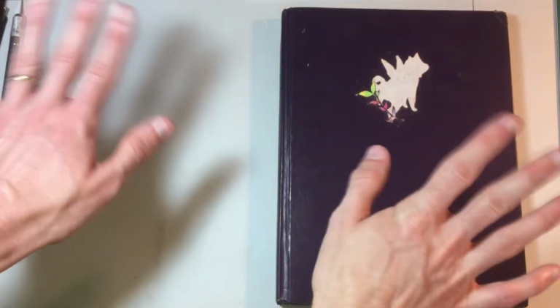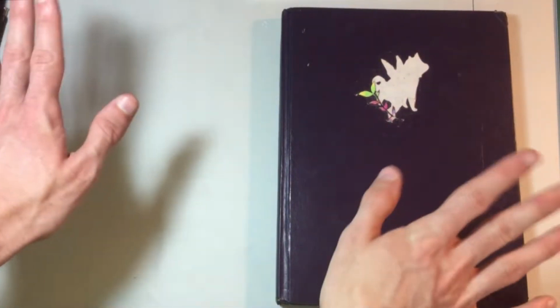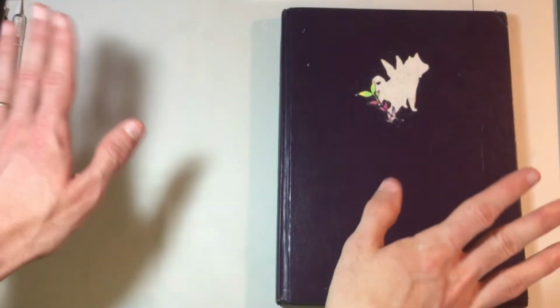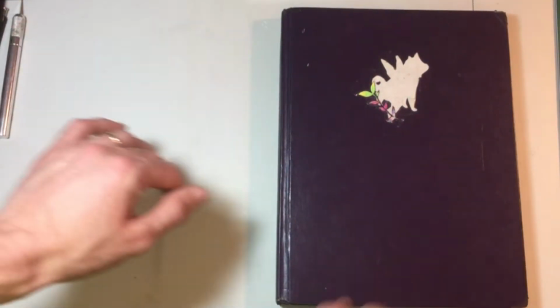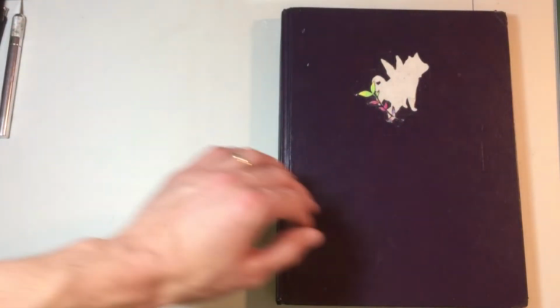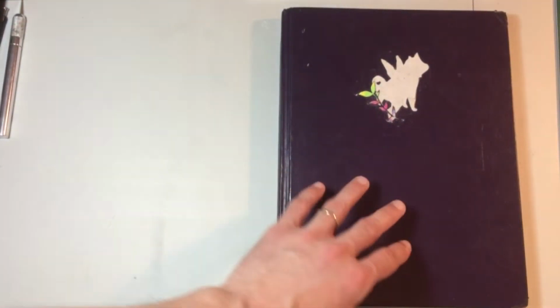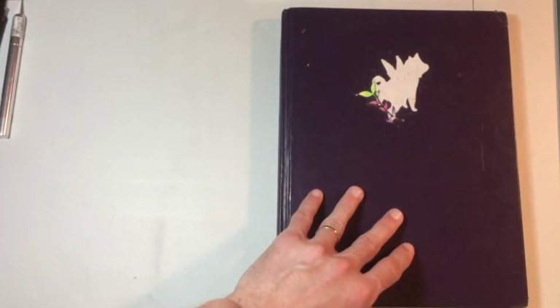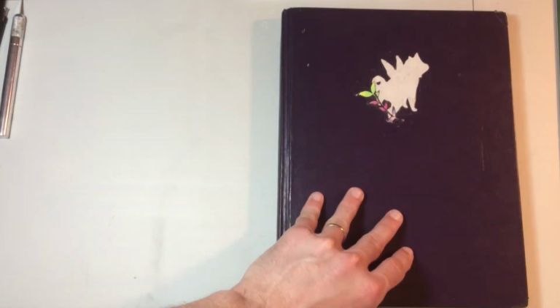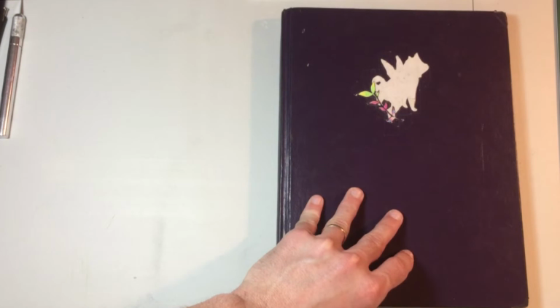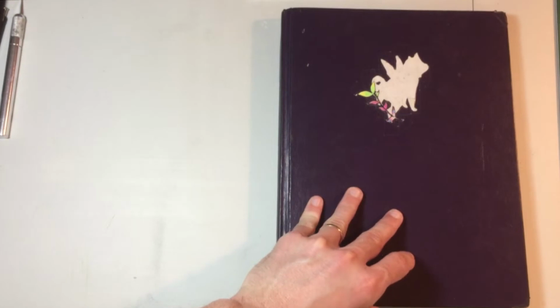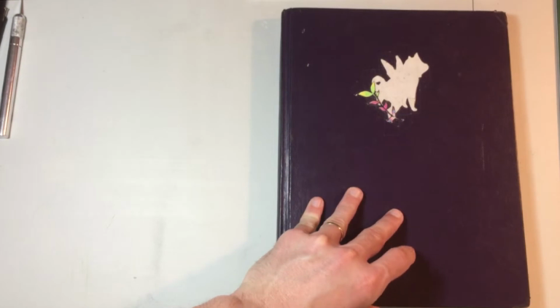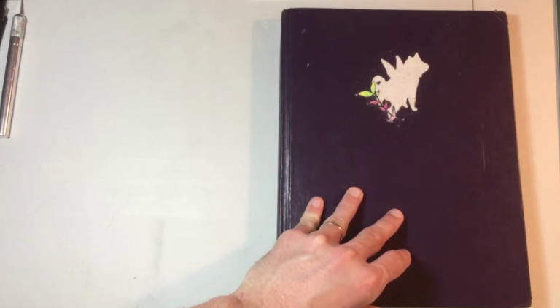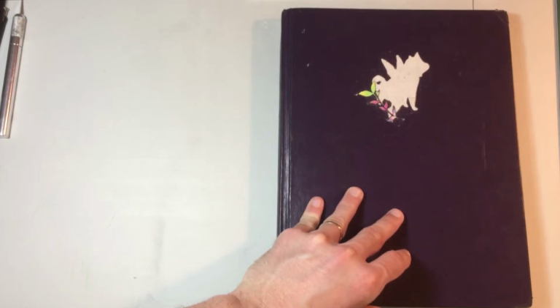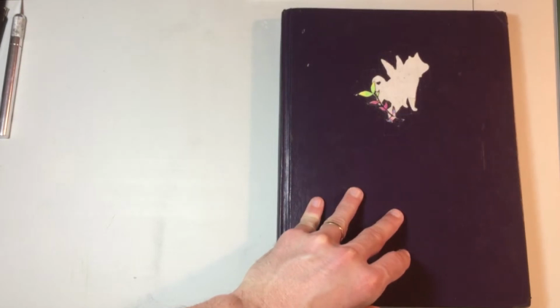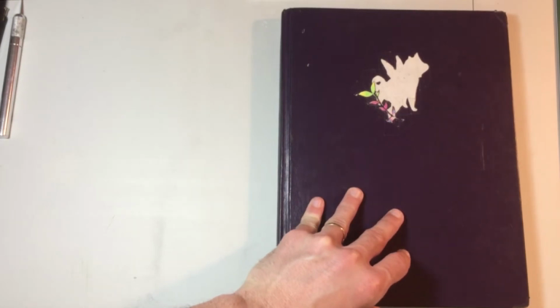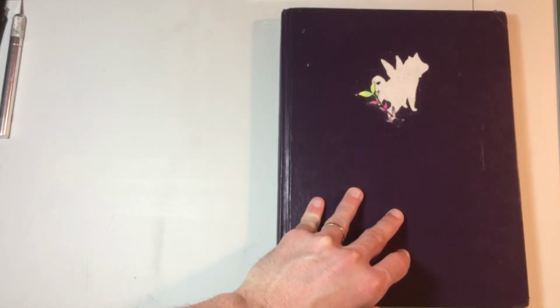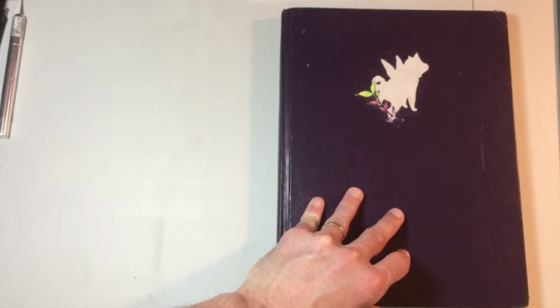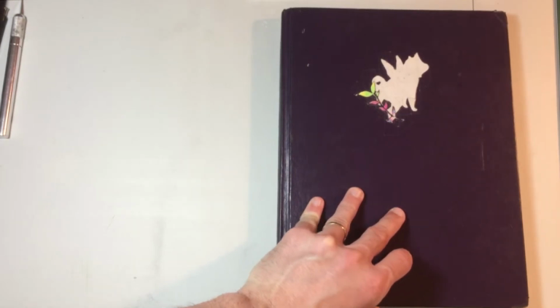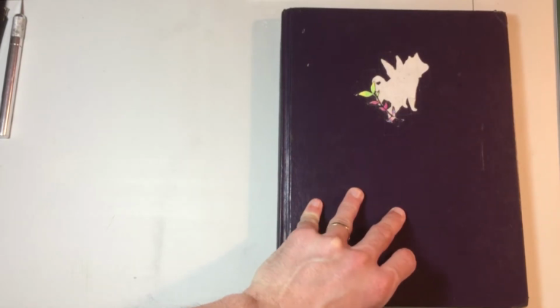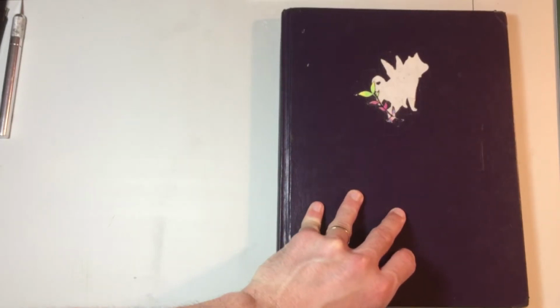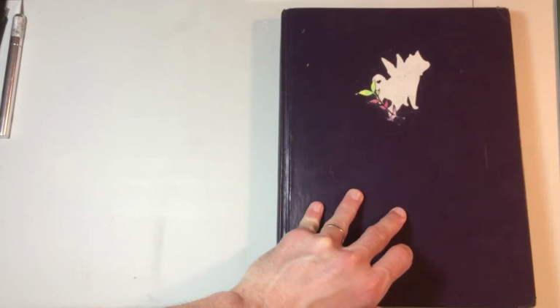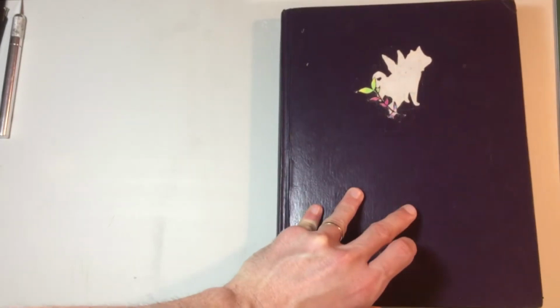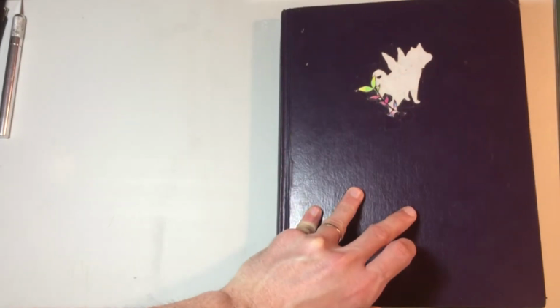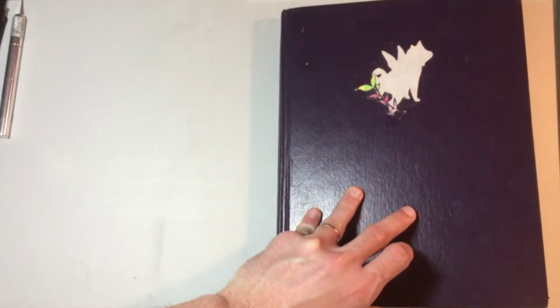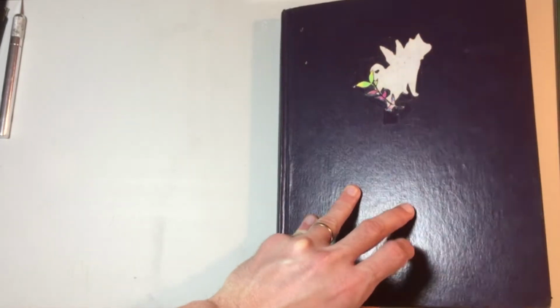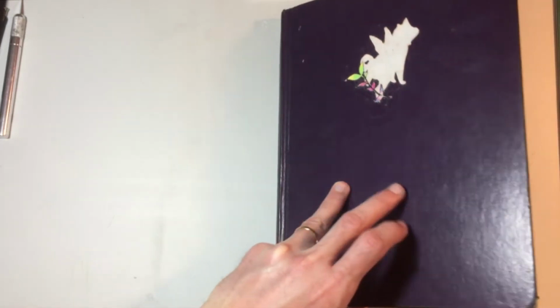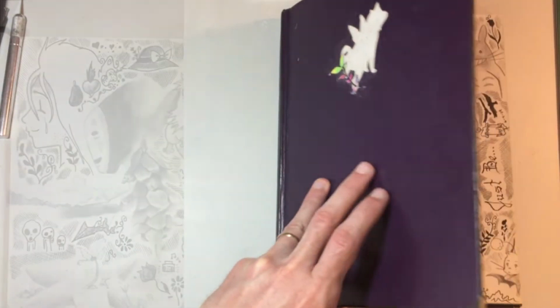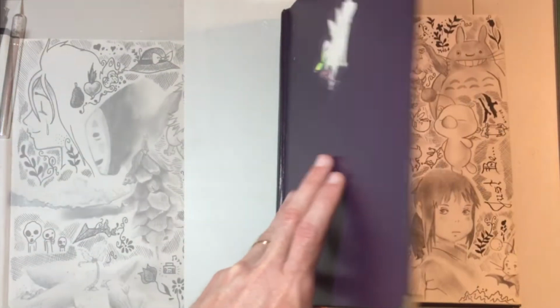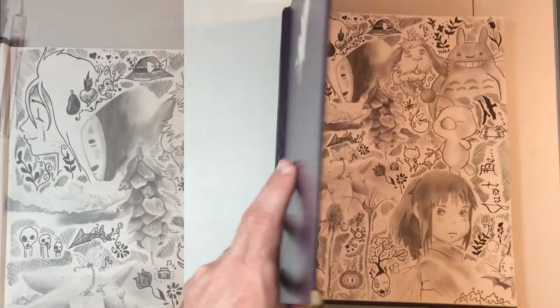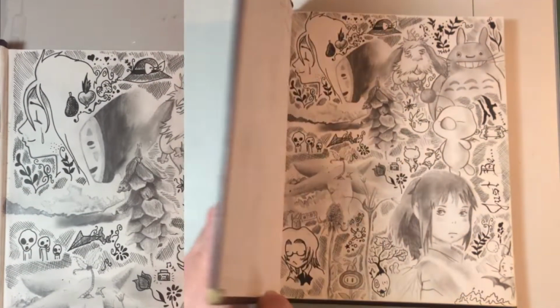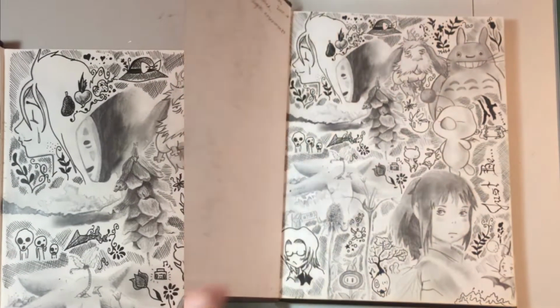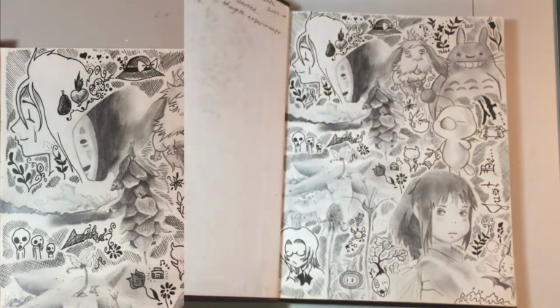Hello everybody and welcome back to another video. As the title suggests, this video is going to be a sketchbook tour.